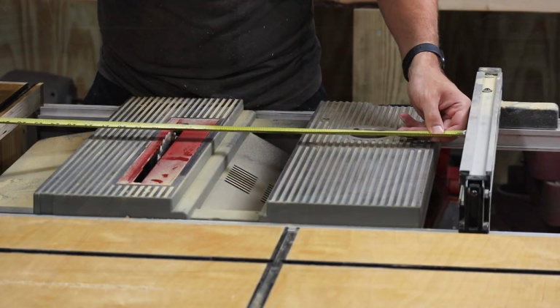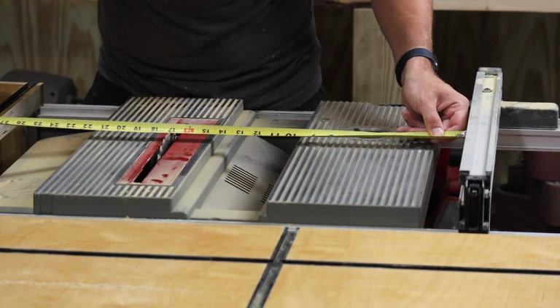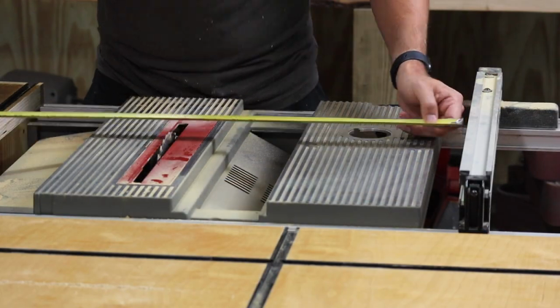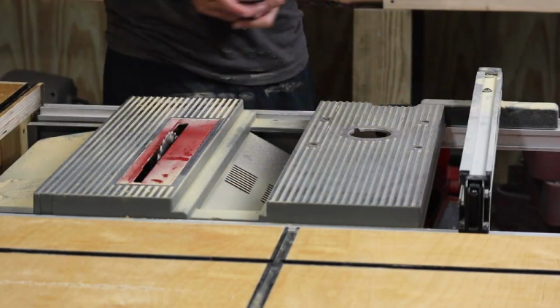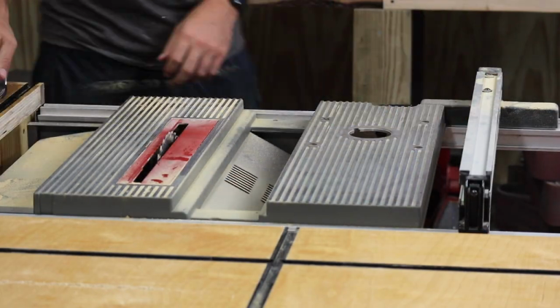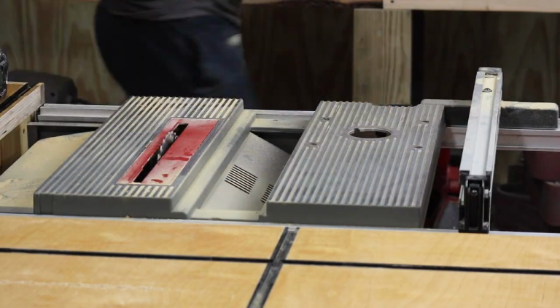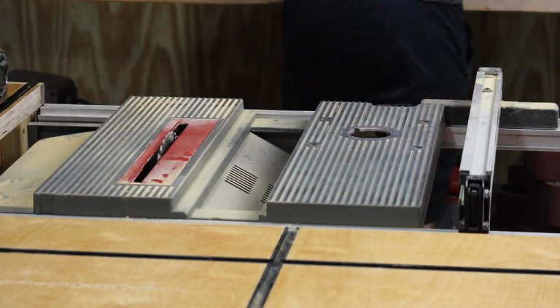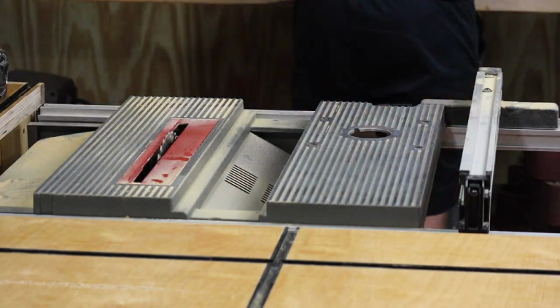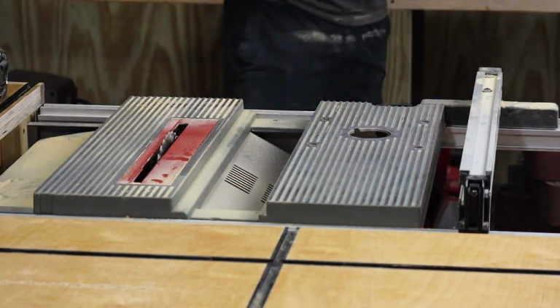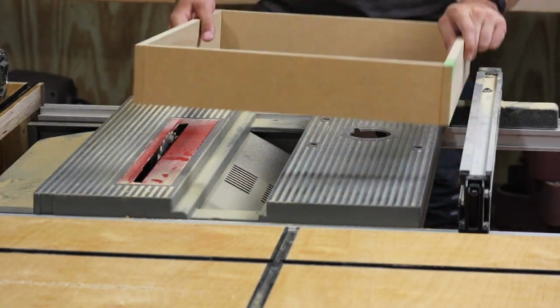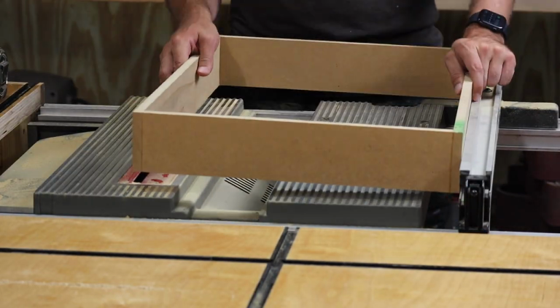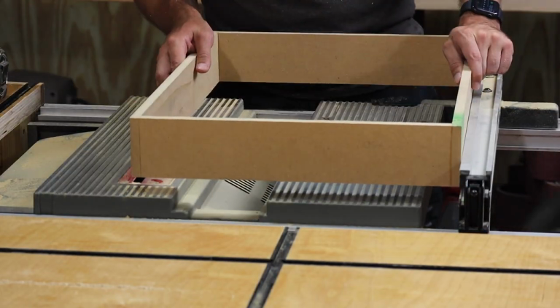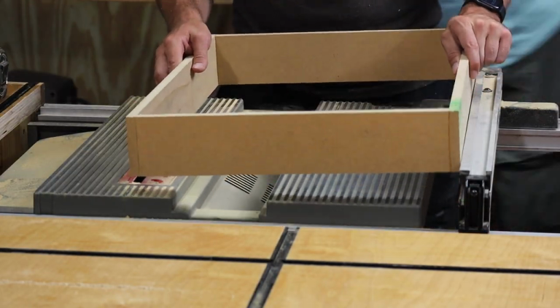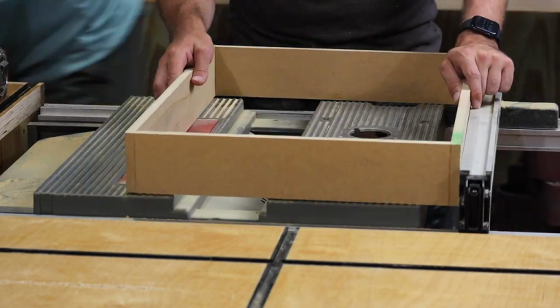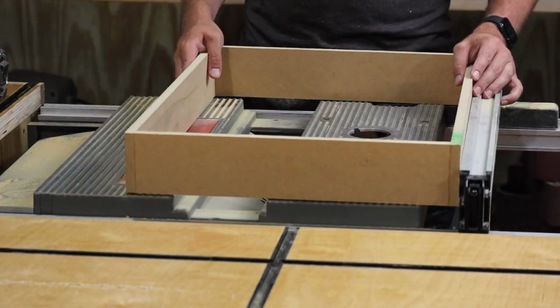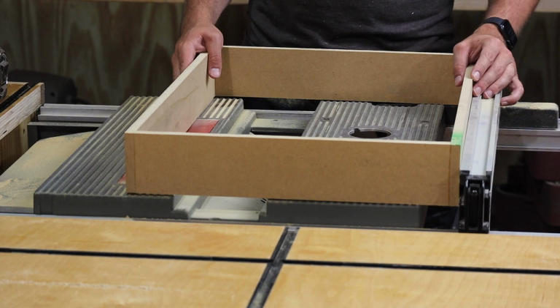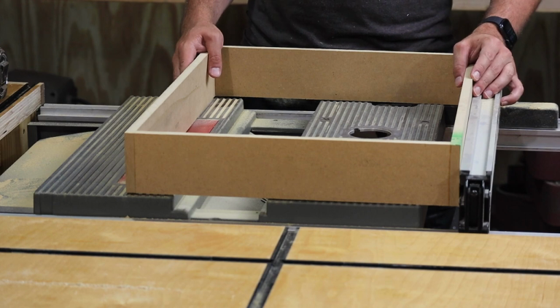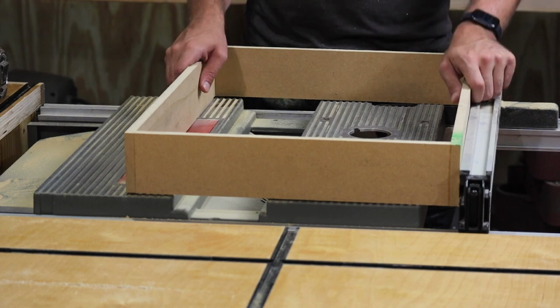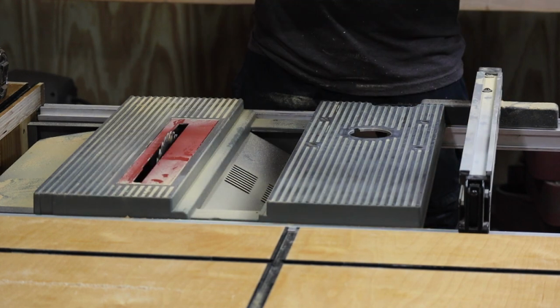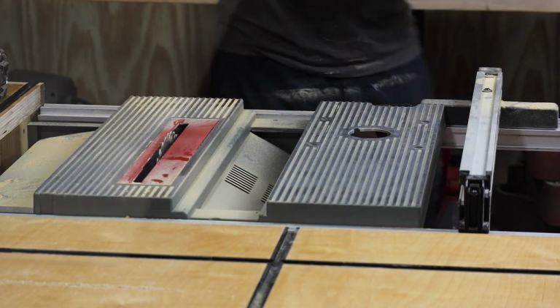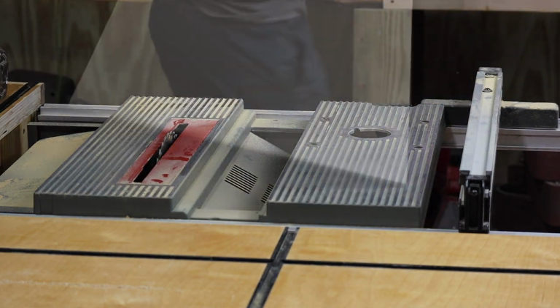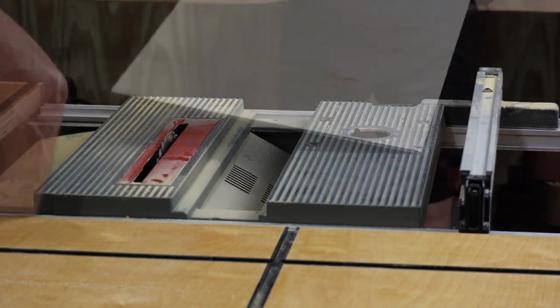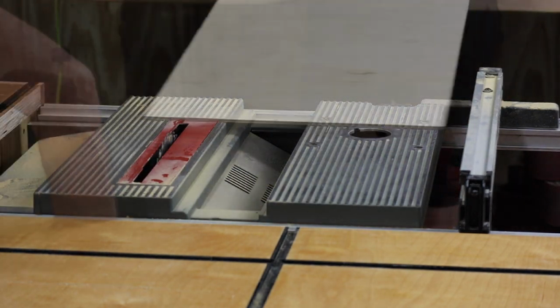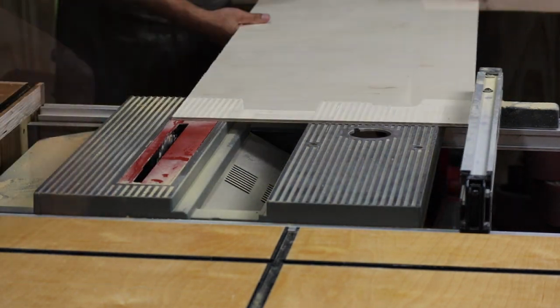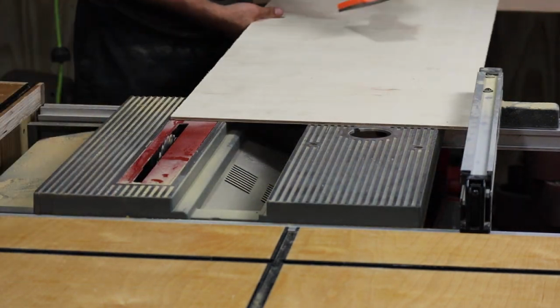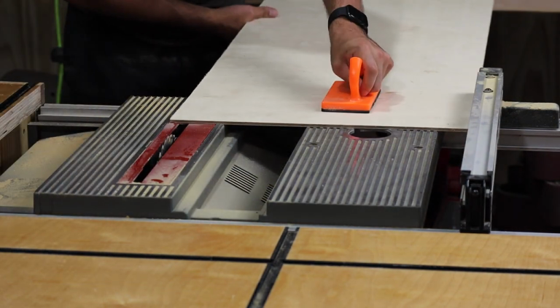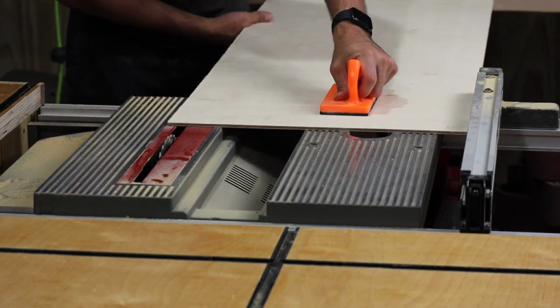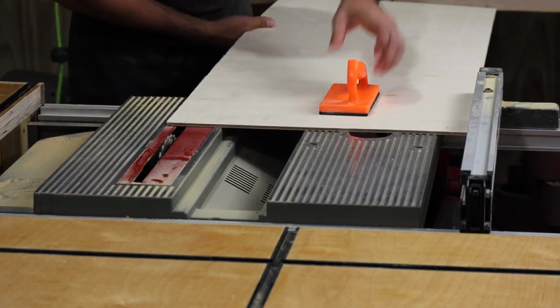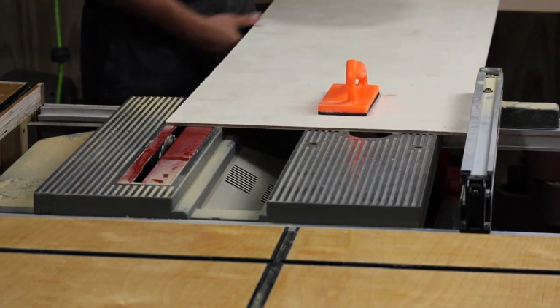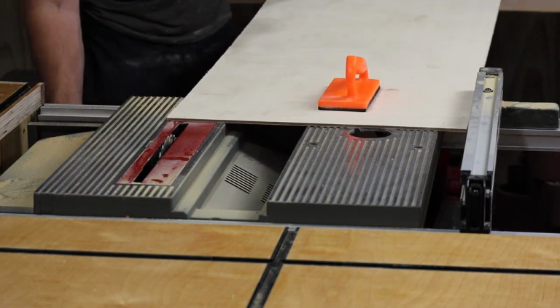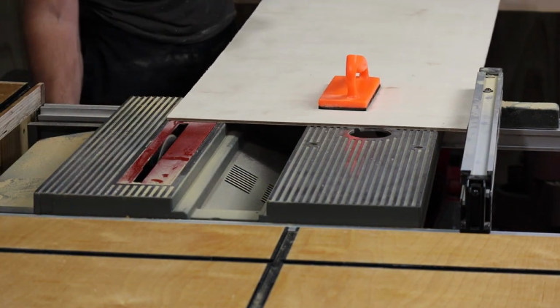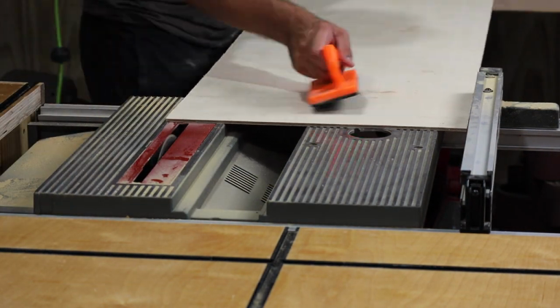I'm not going to be listing any of my dimensions in this video because I'll have my free plans for these drawers on my website — link down in the description.